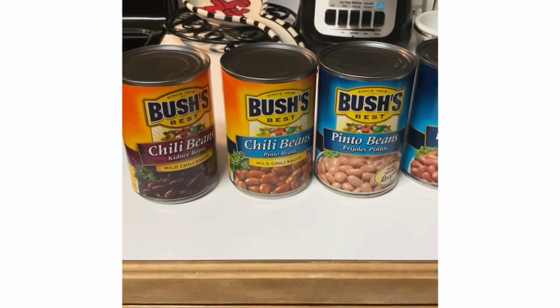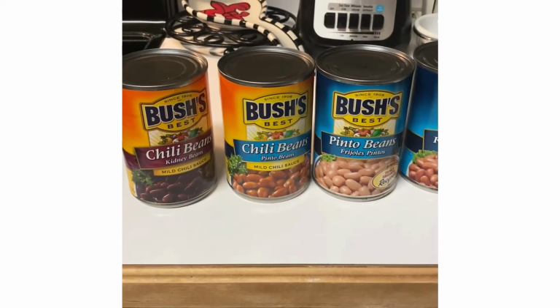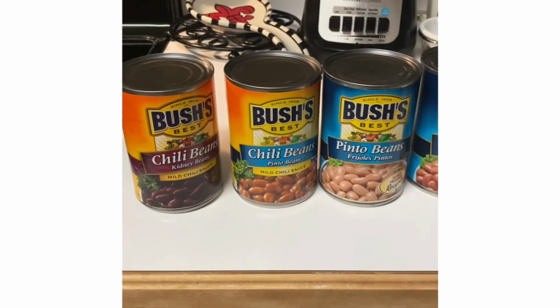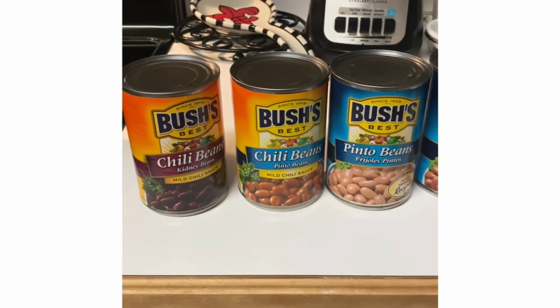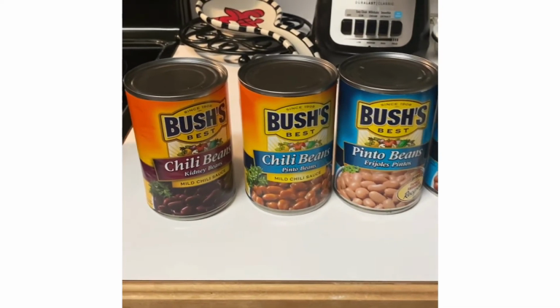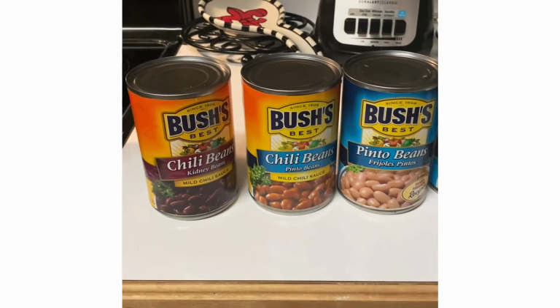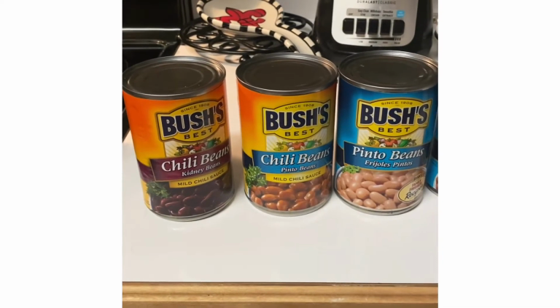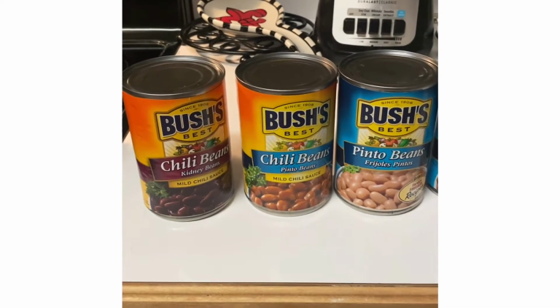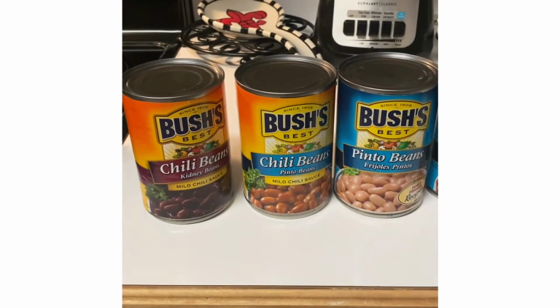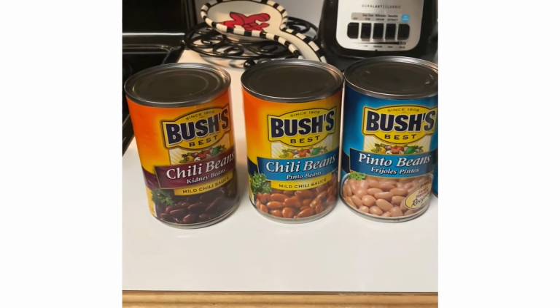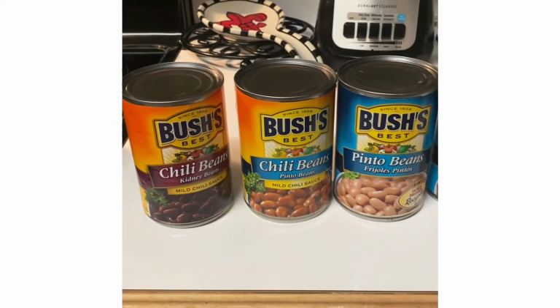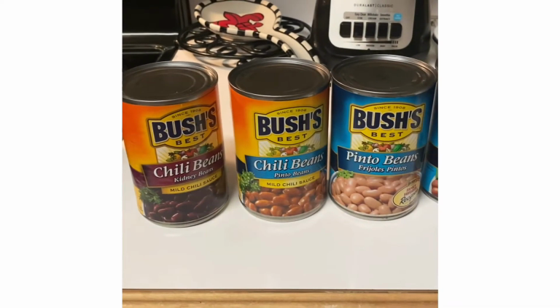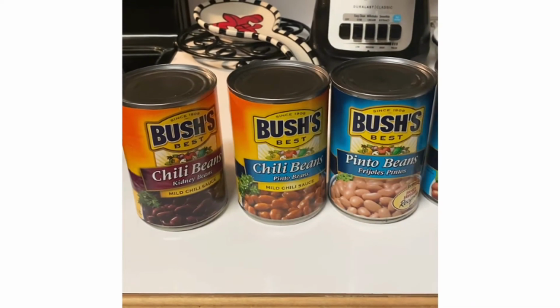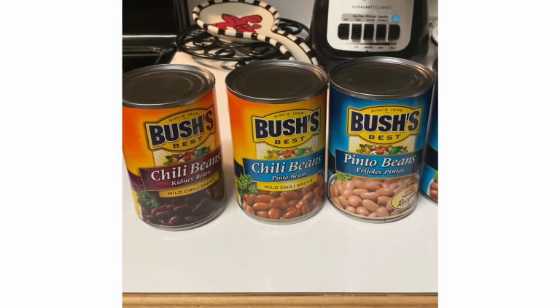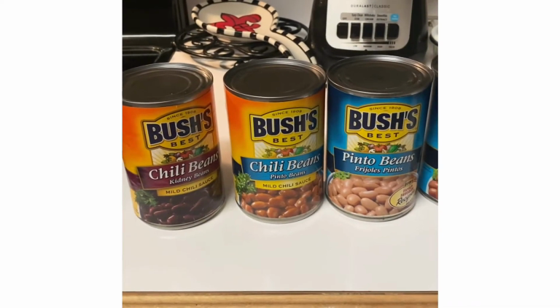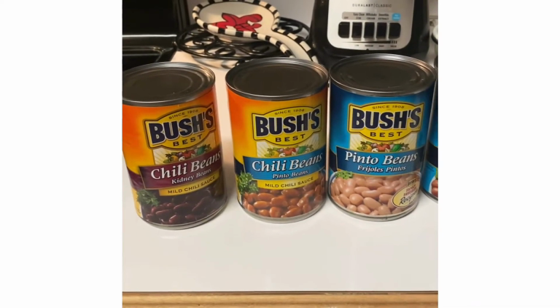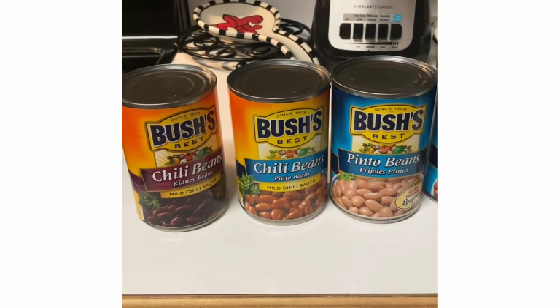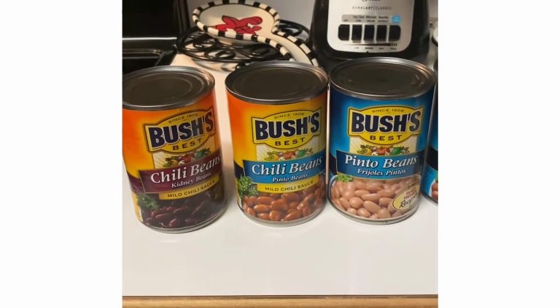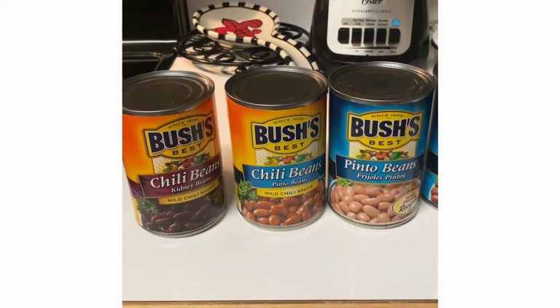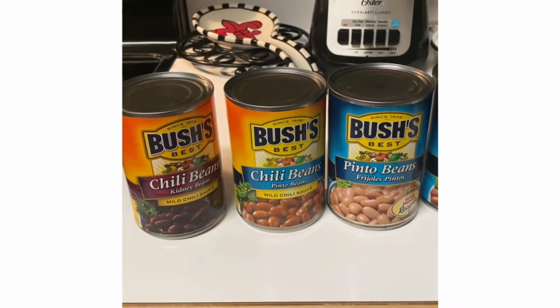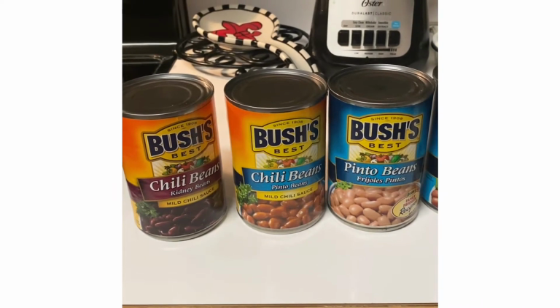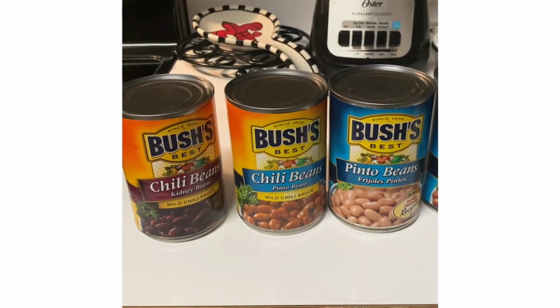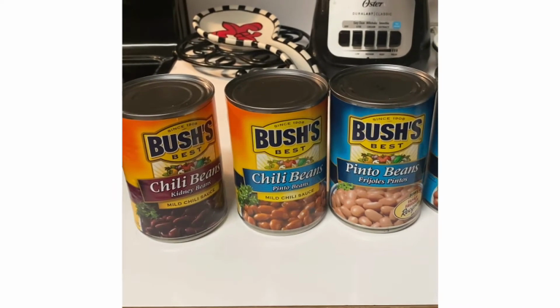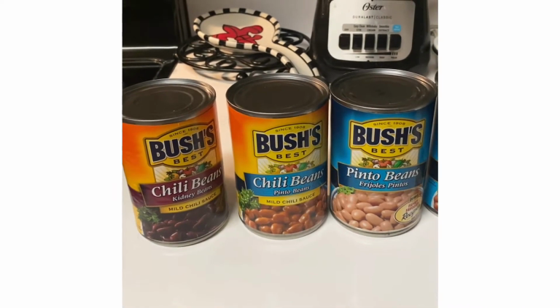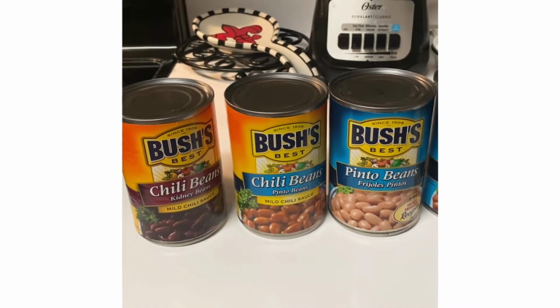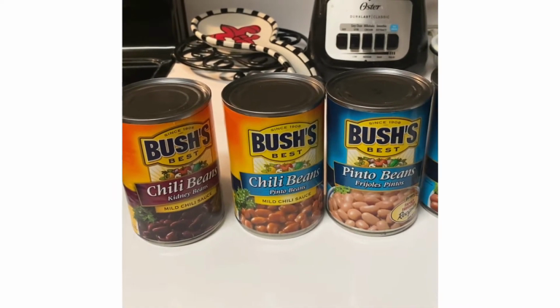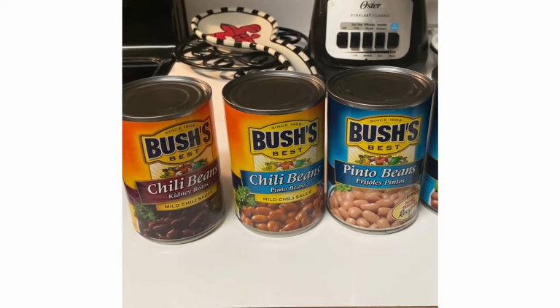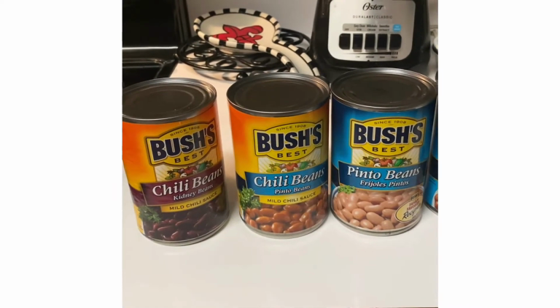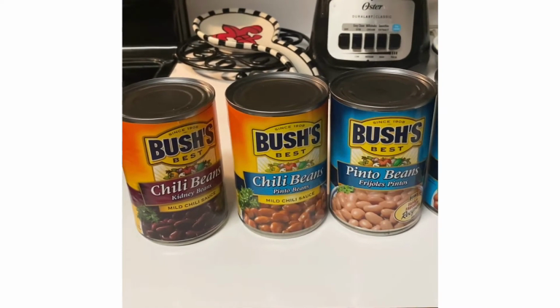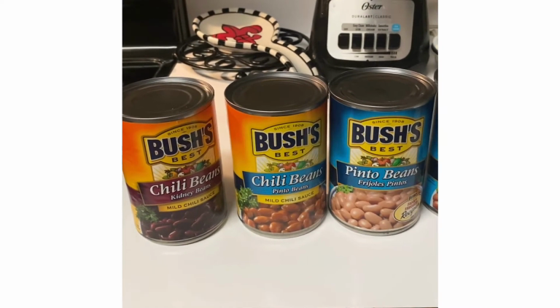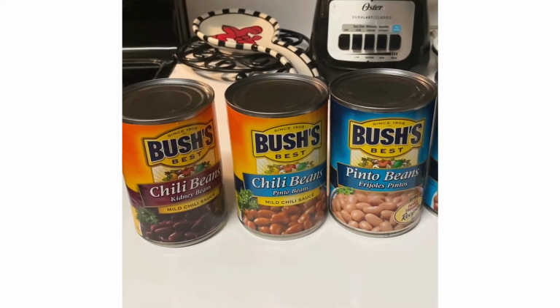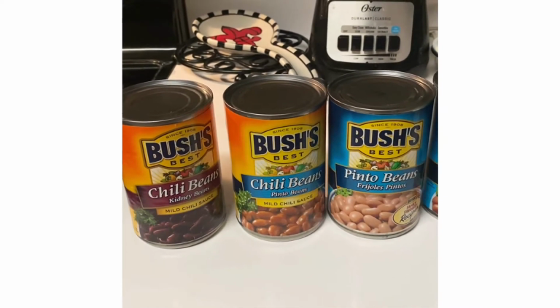Hi, this is Patti from Patti's Southern Kitchen, and I'm preparing to make chili and beans.